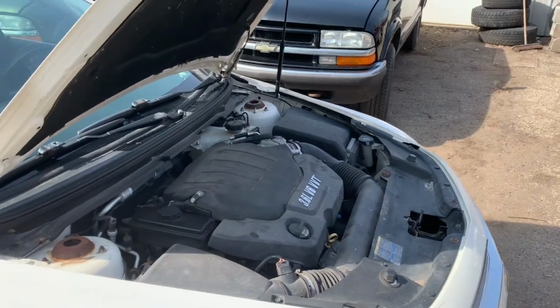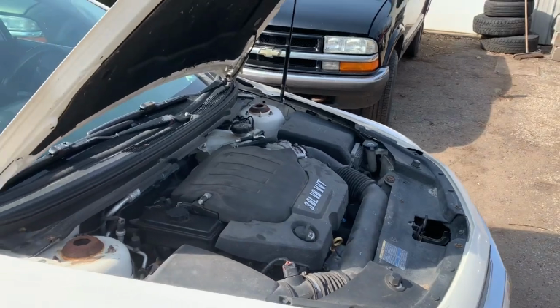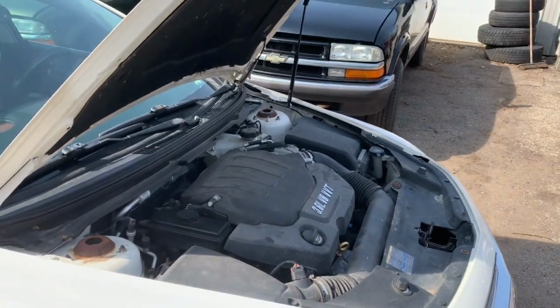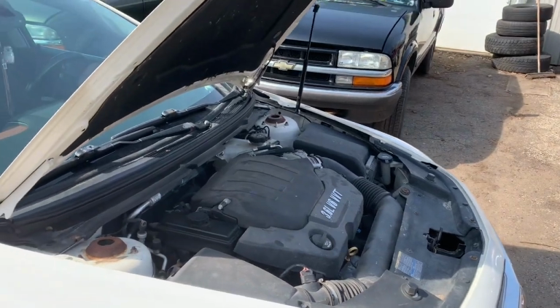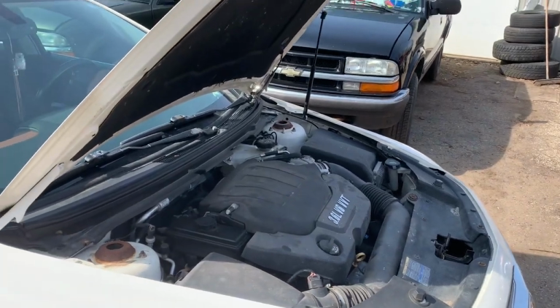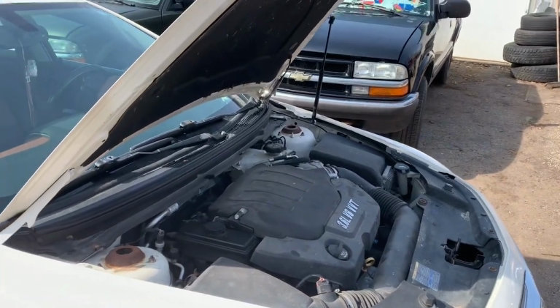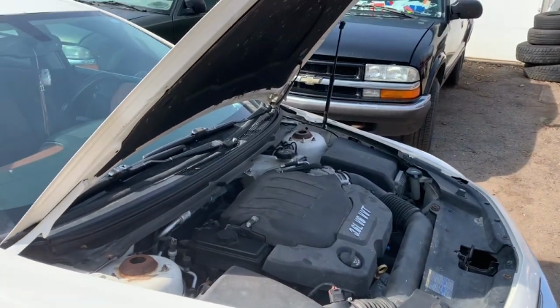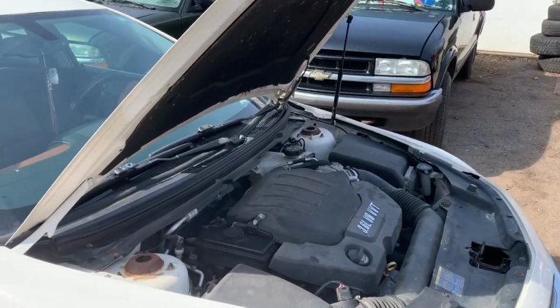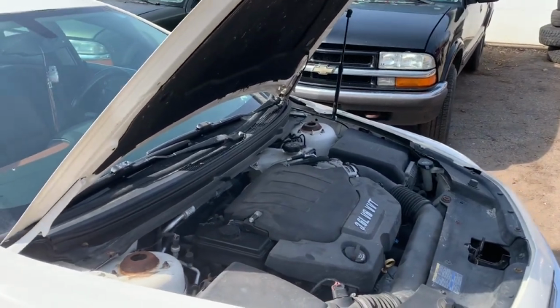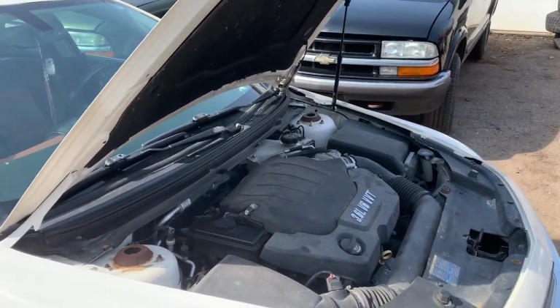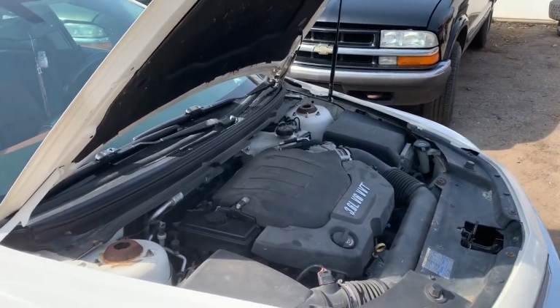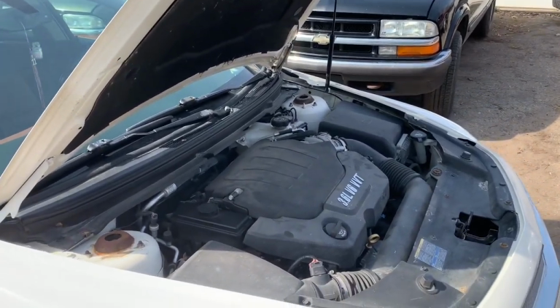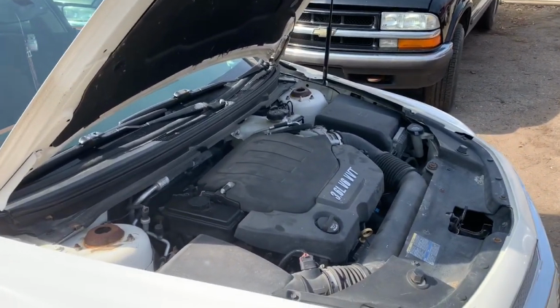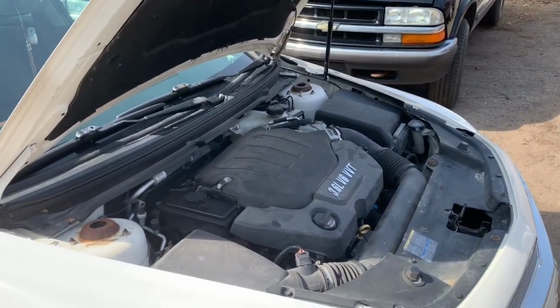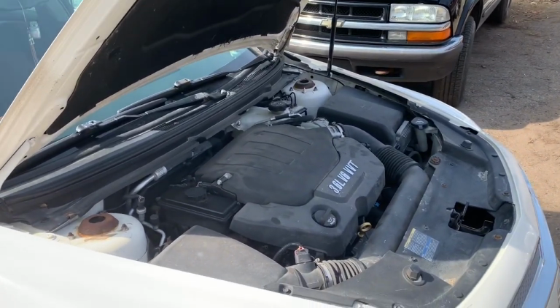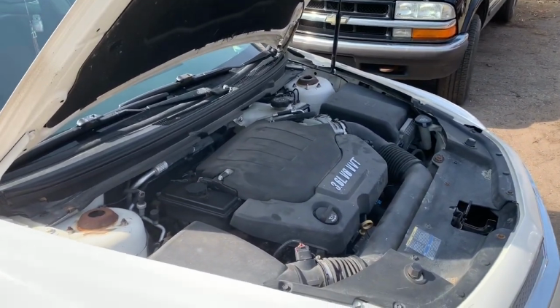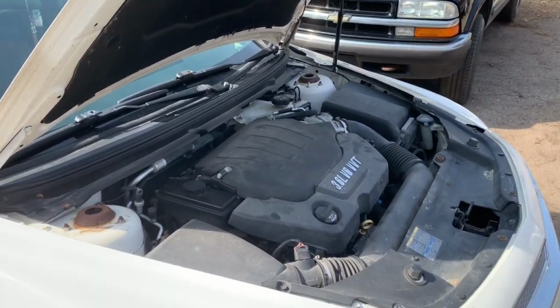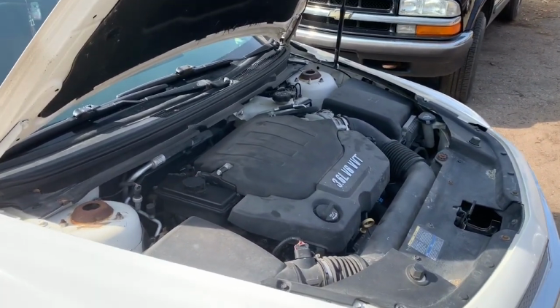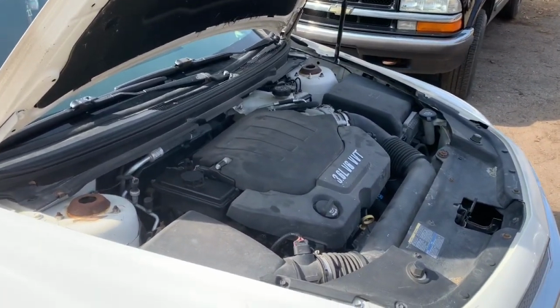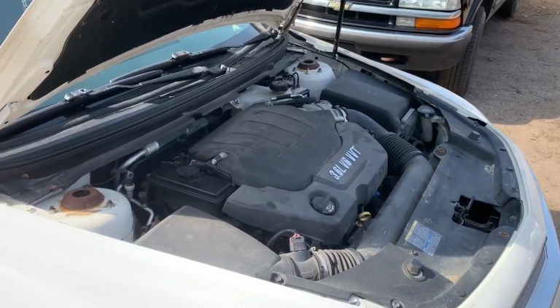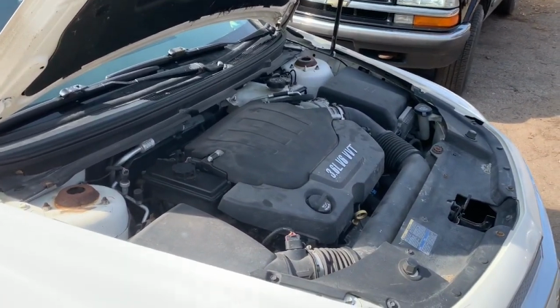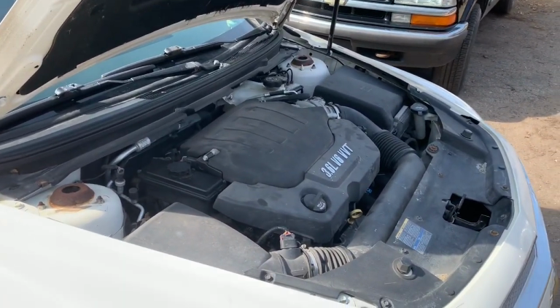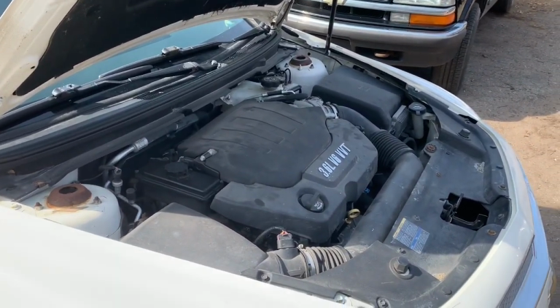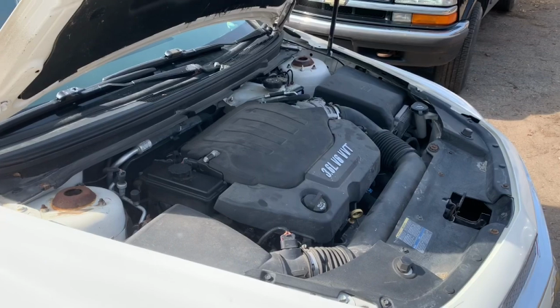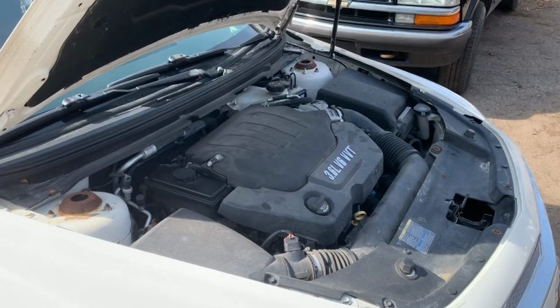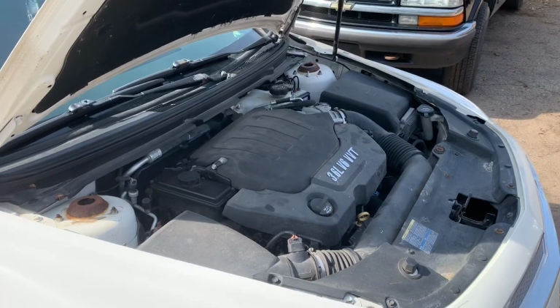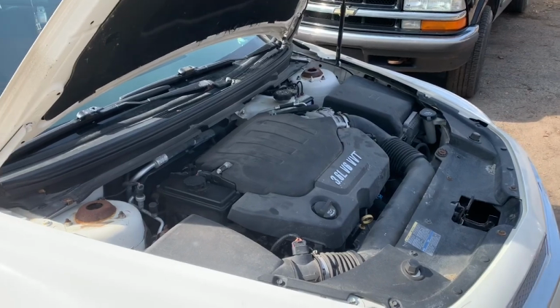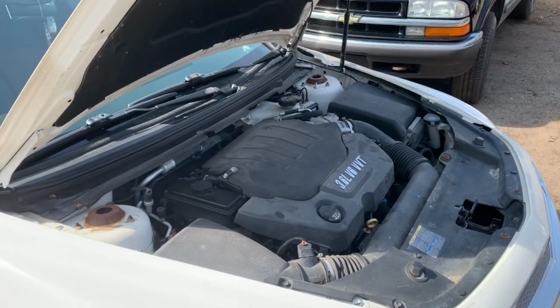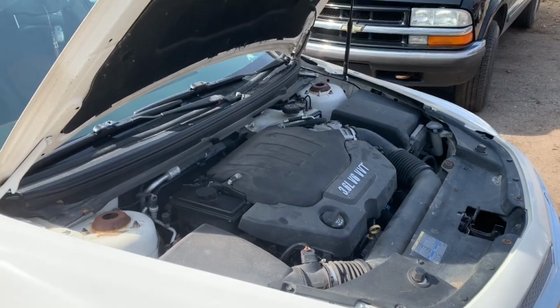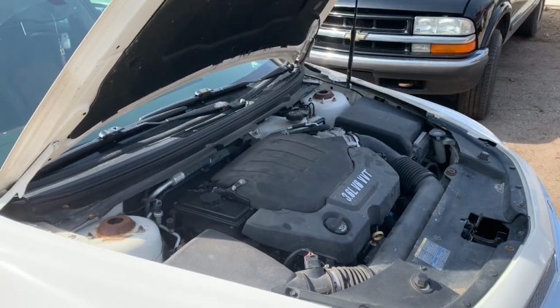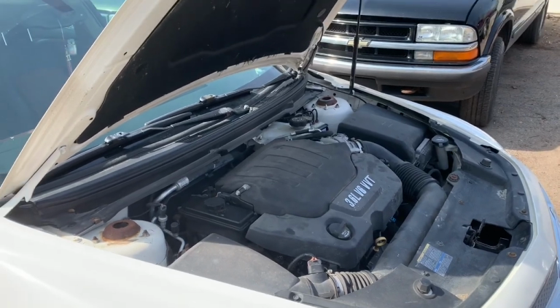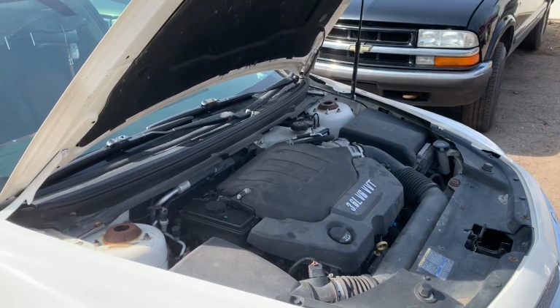Hey folks, this is Clay with Clay's AC and Auto Repair and Clay Motion here in Grand Rapids, Michigan. And this is the Clay Way.